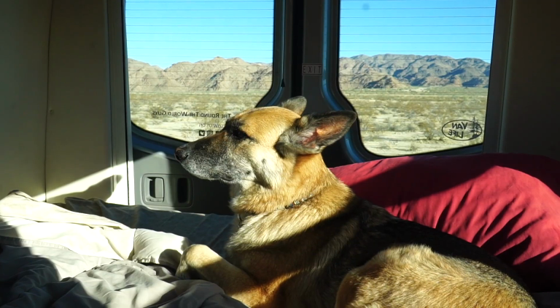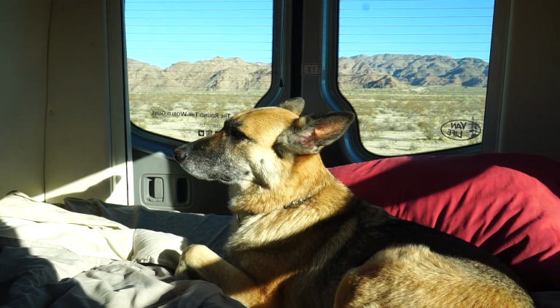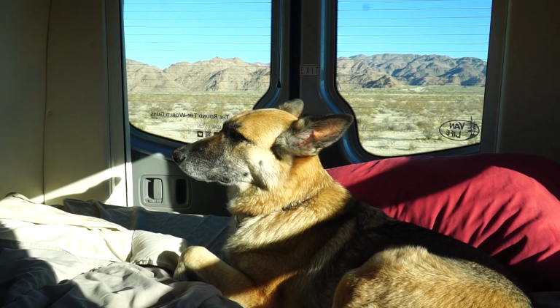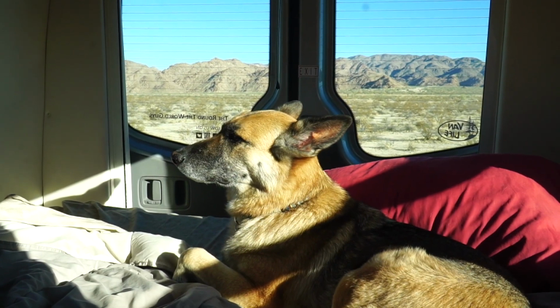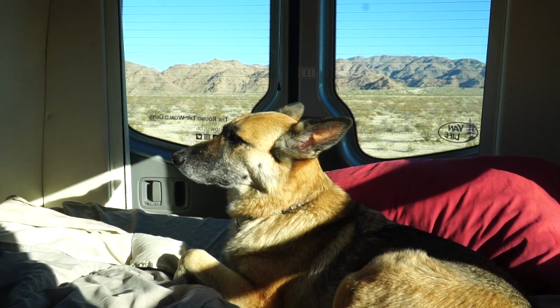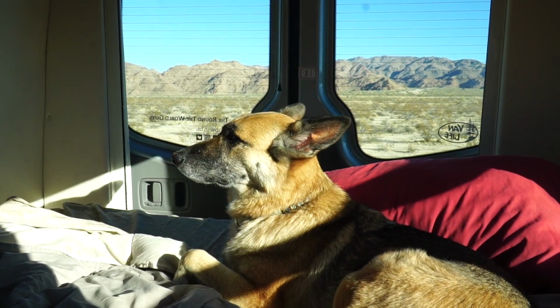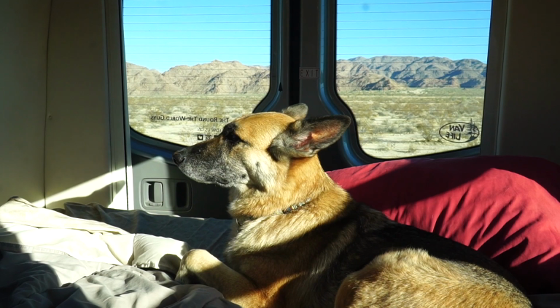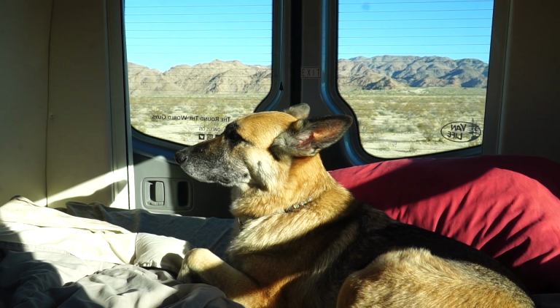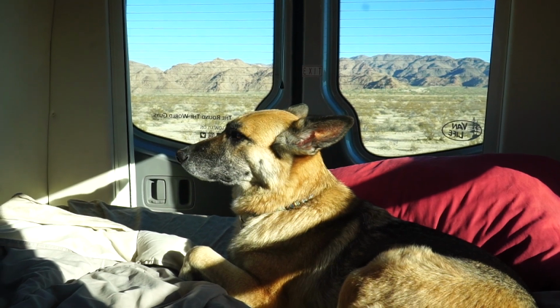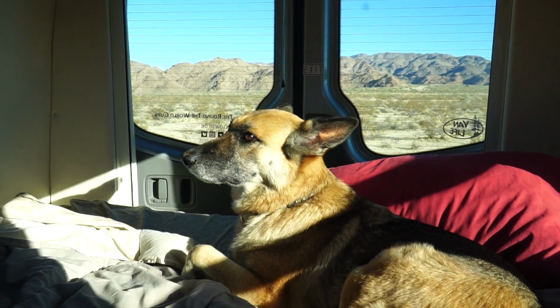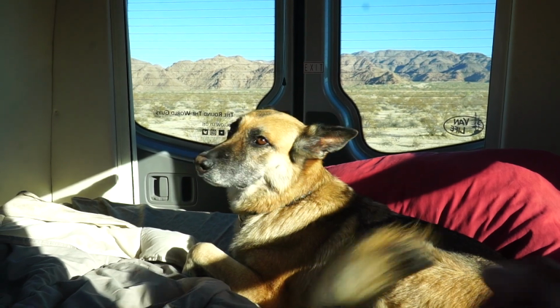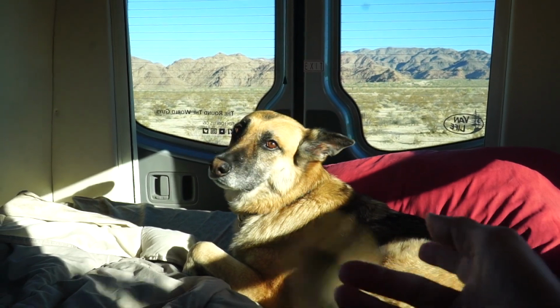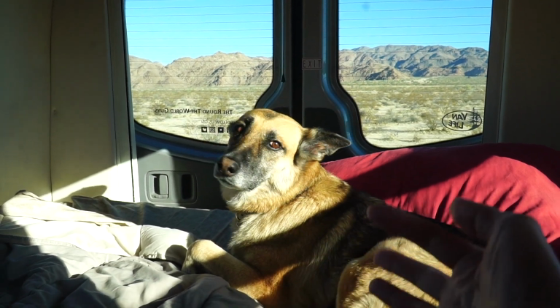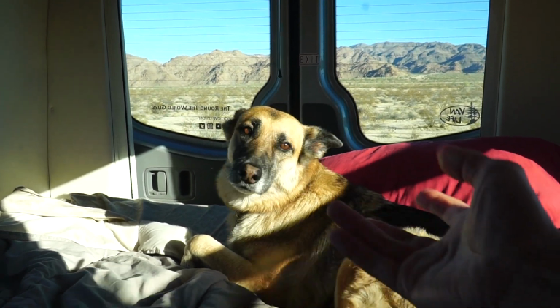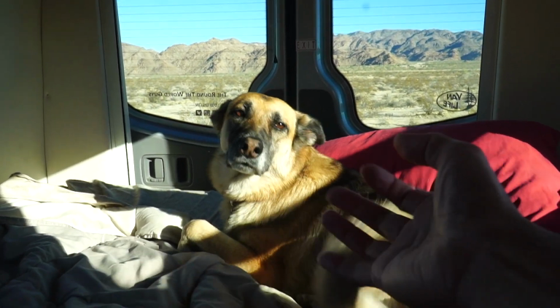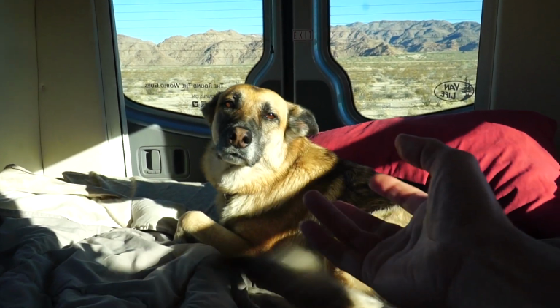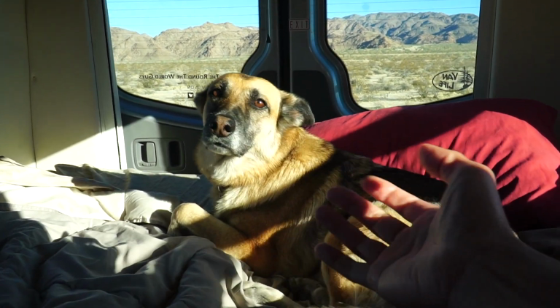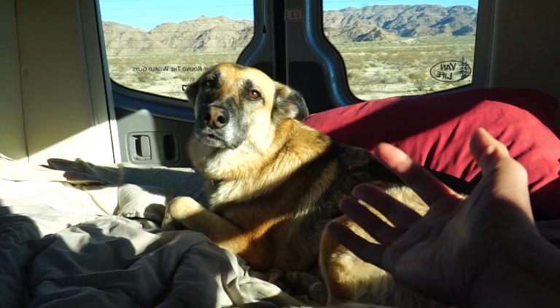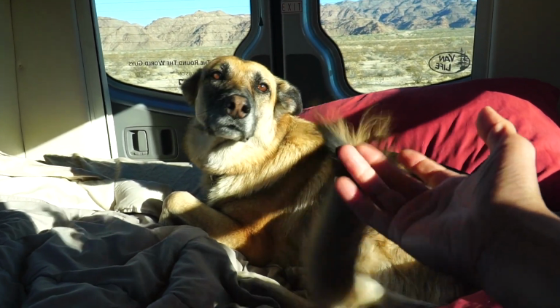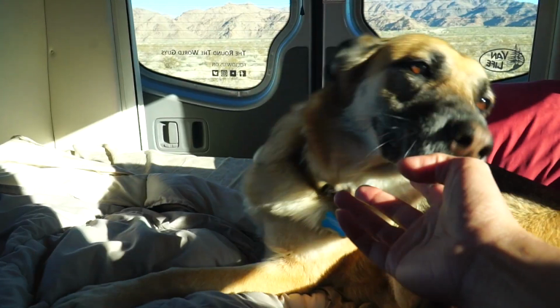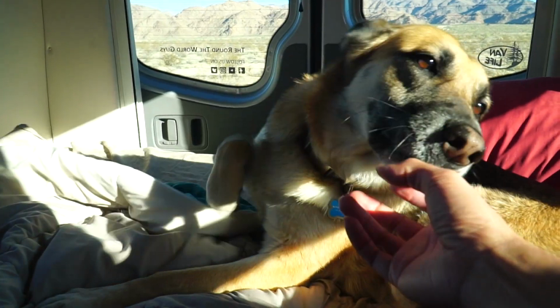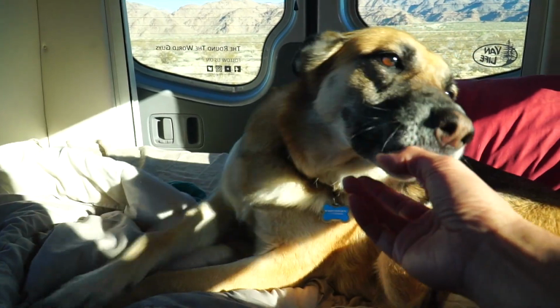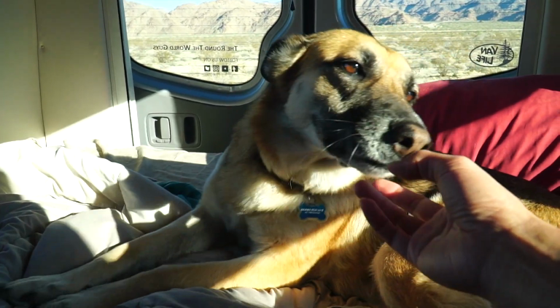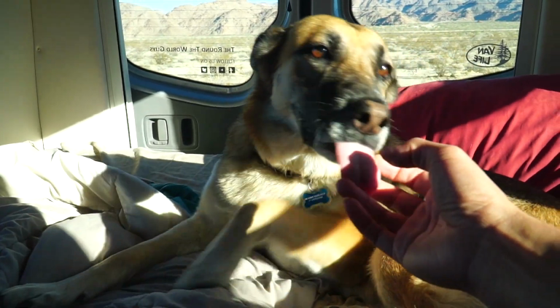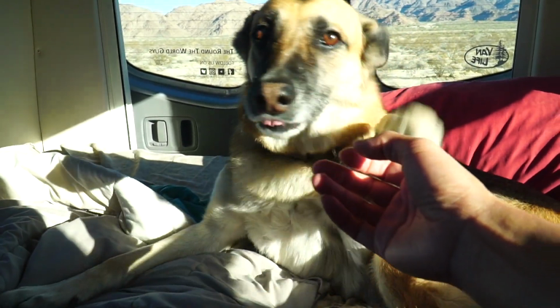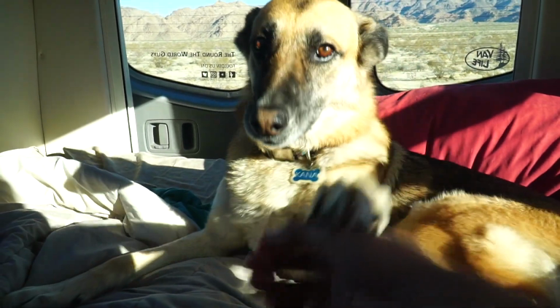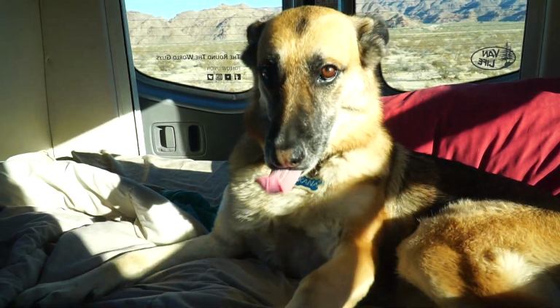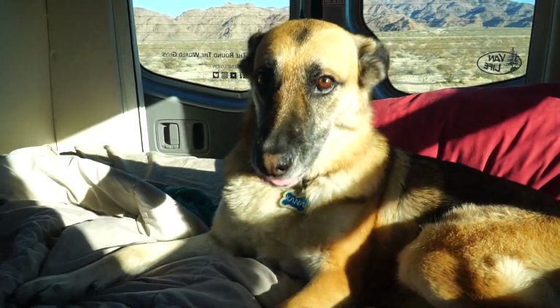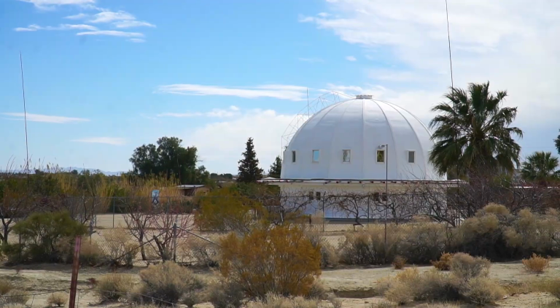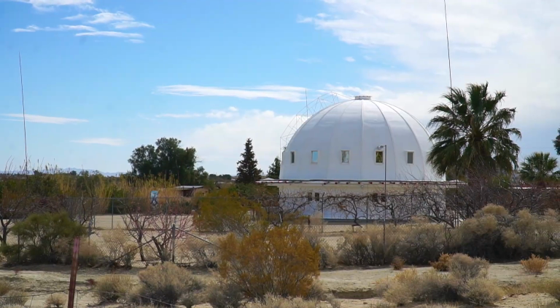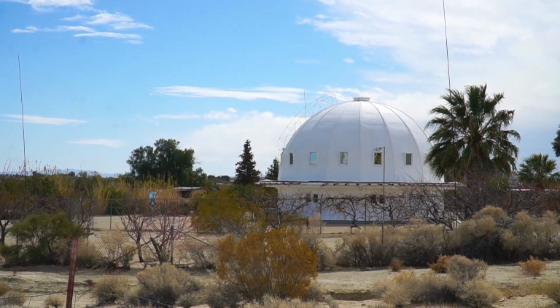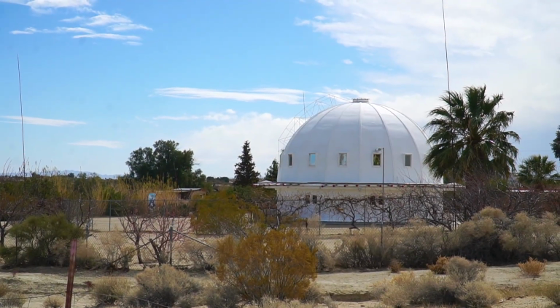Hey, Kana! Want a chin rub? Good girl. February 28th.